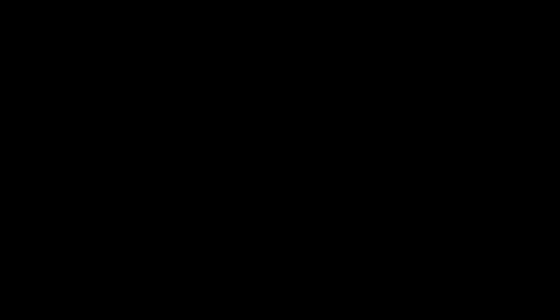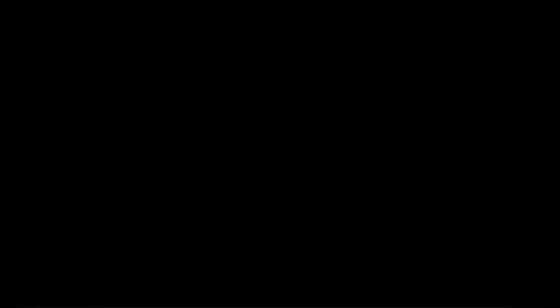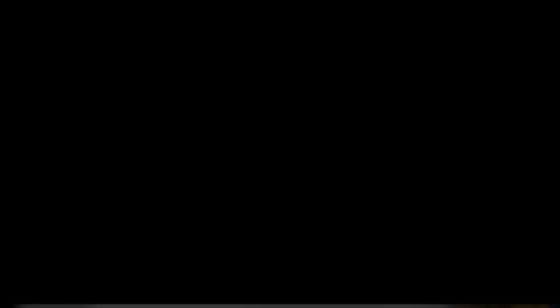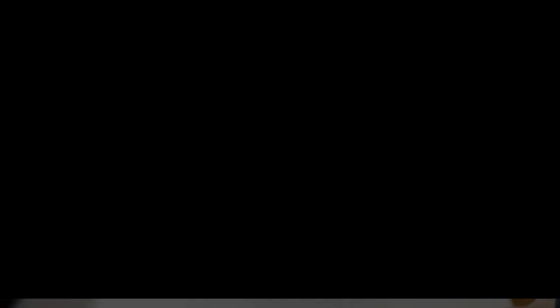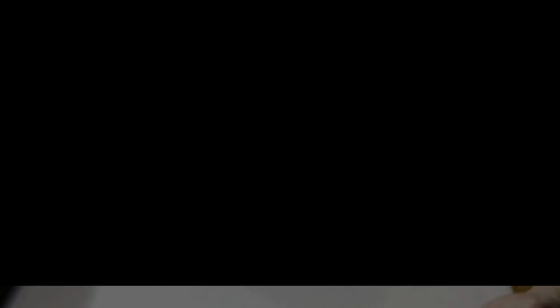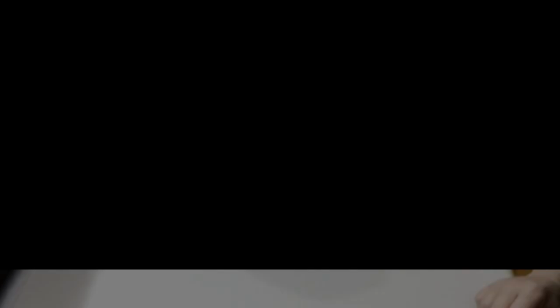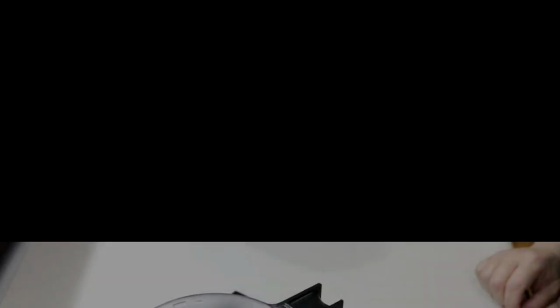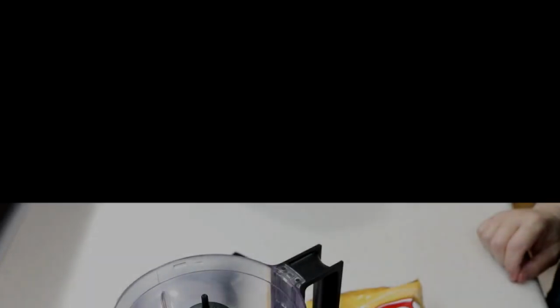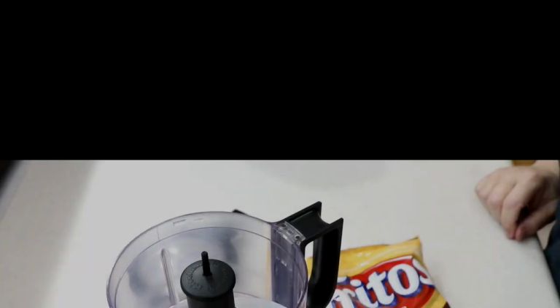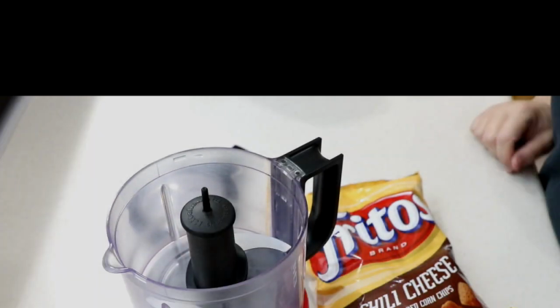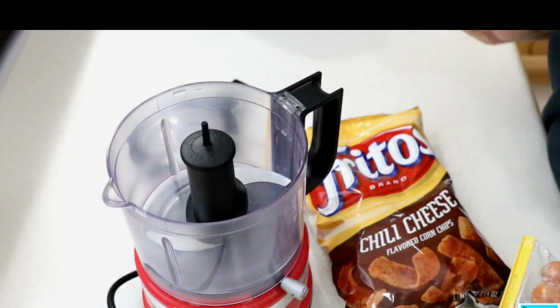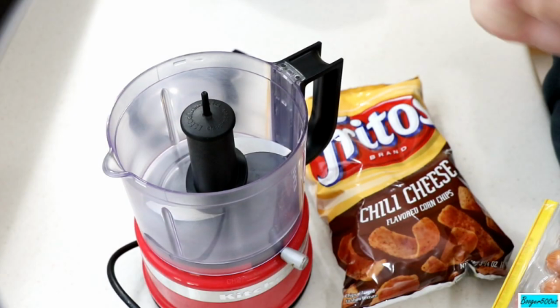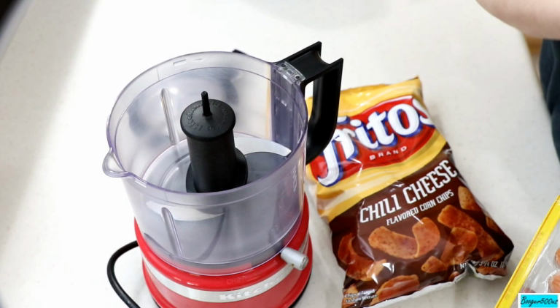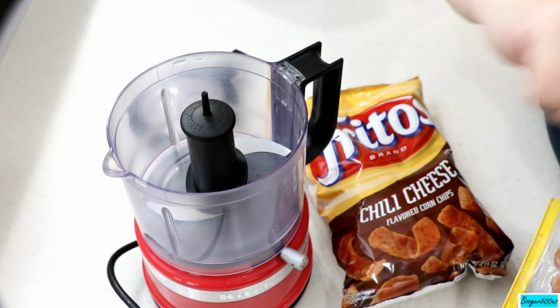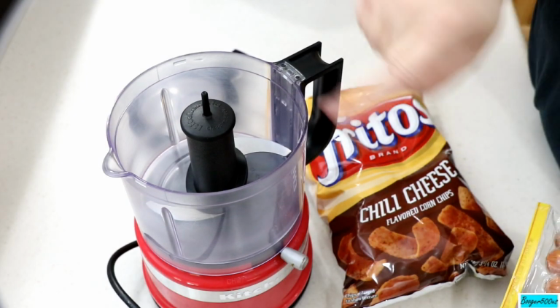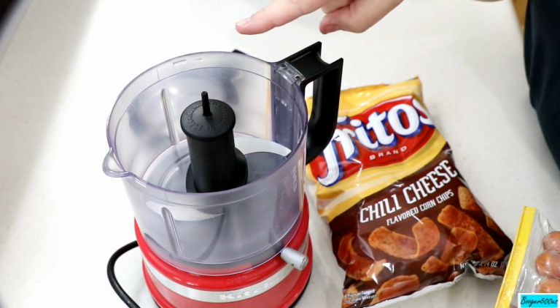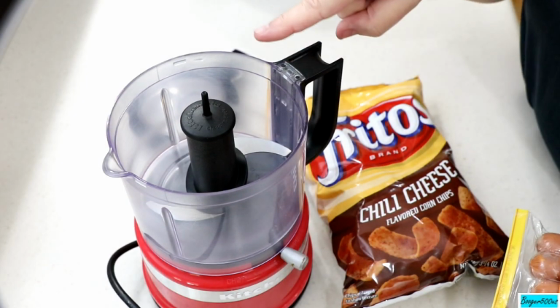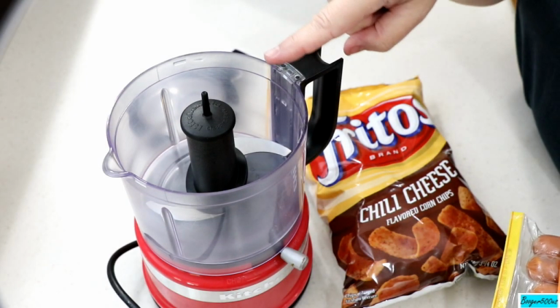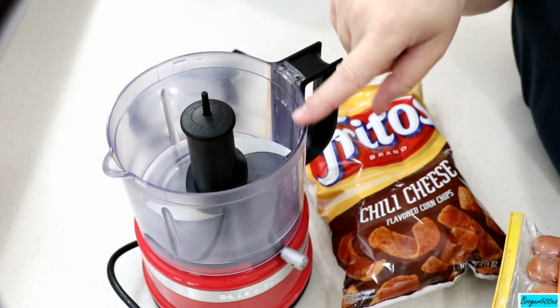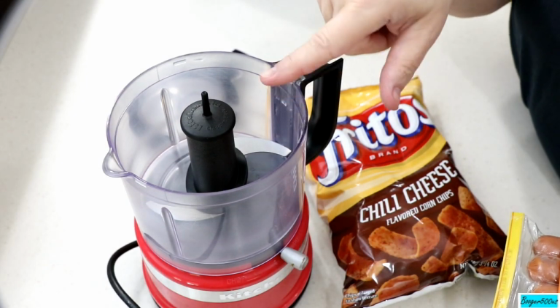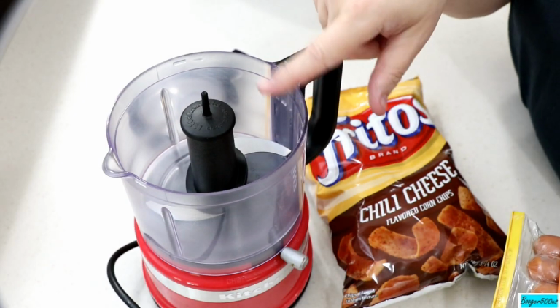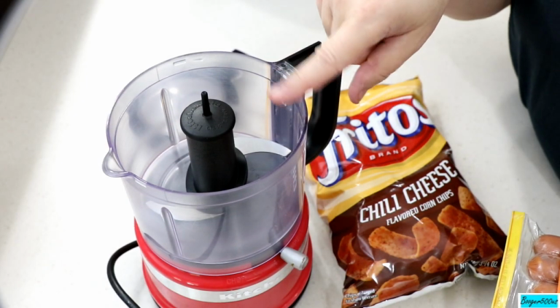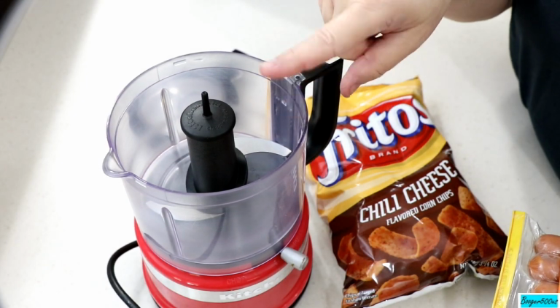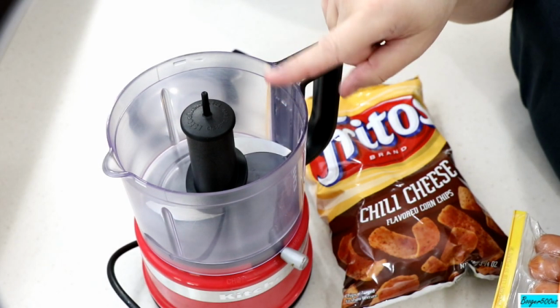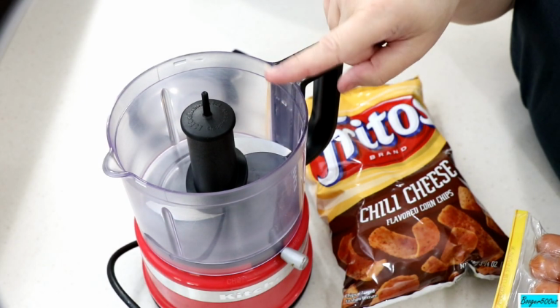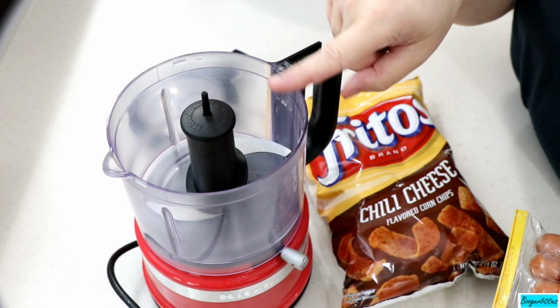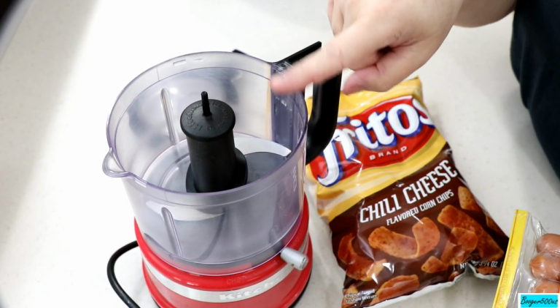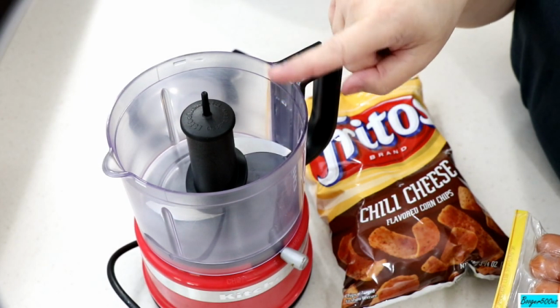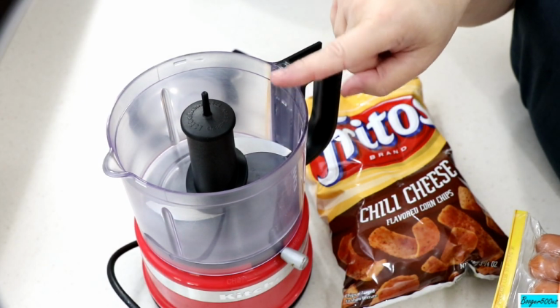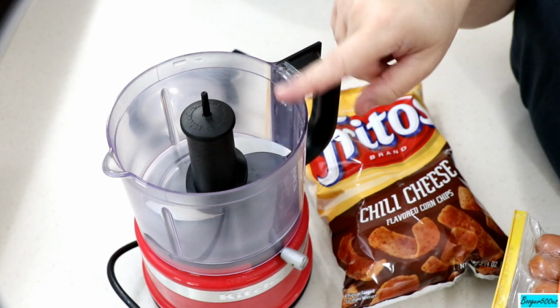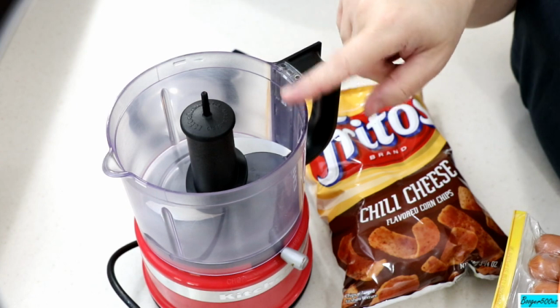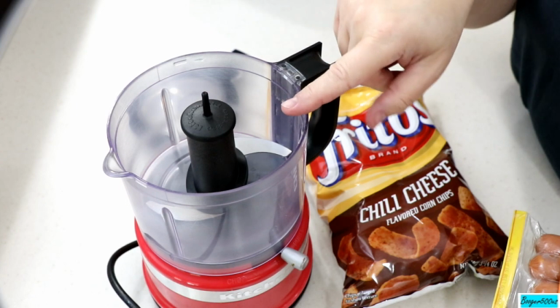Hi guys, welcome to Wednesday Quickie. I'm Booger. Welcome aboard KitchenAid processor, mini processor.